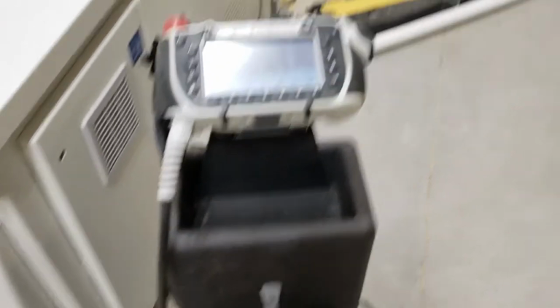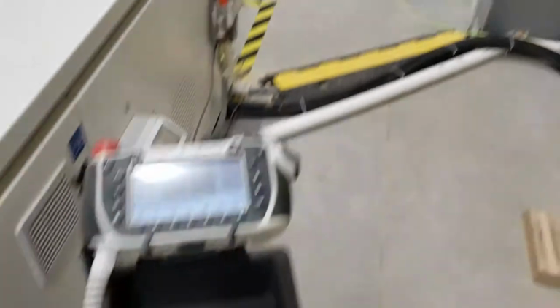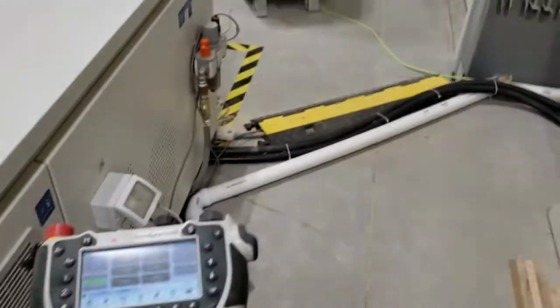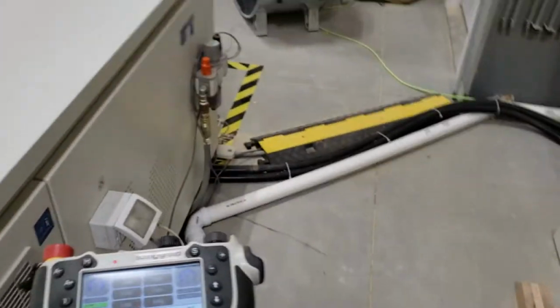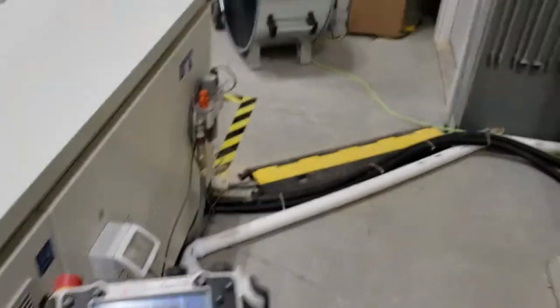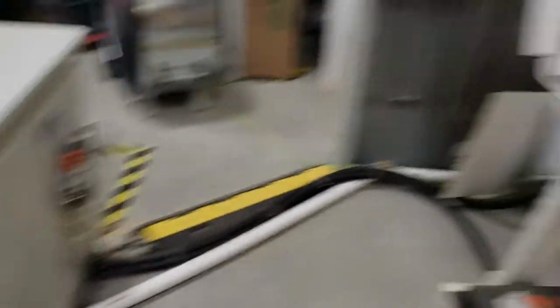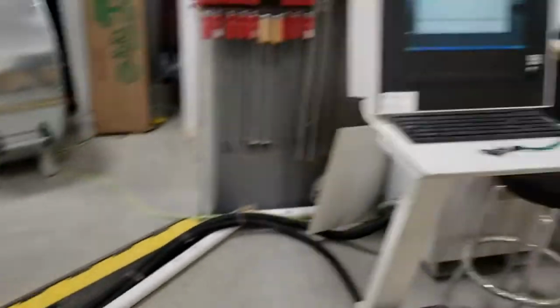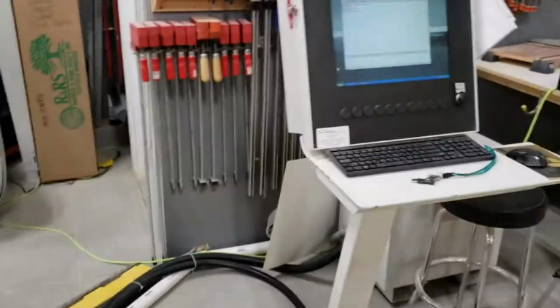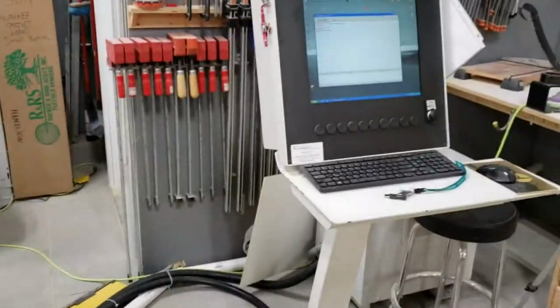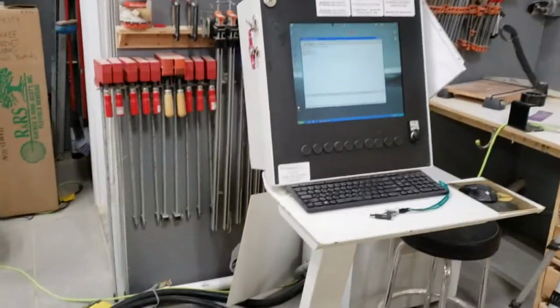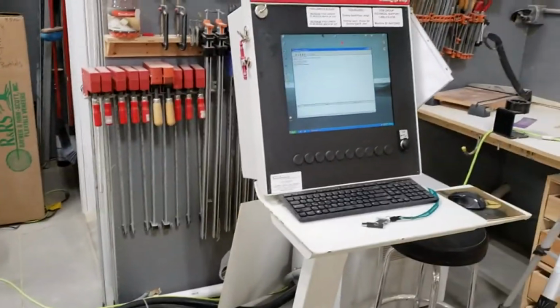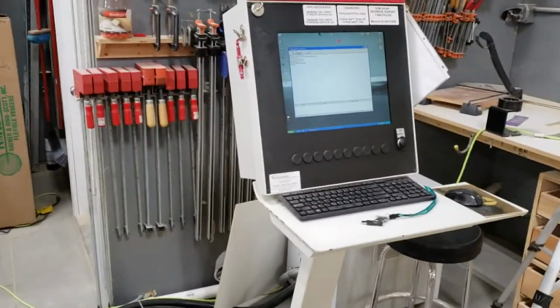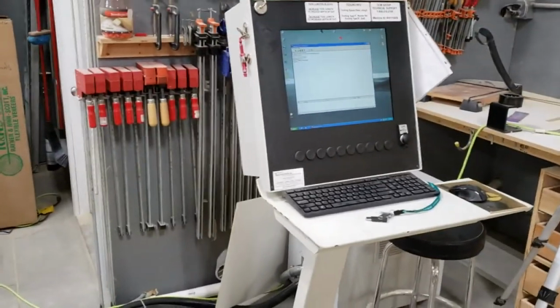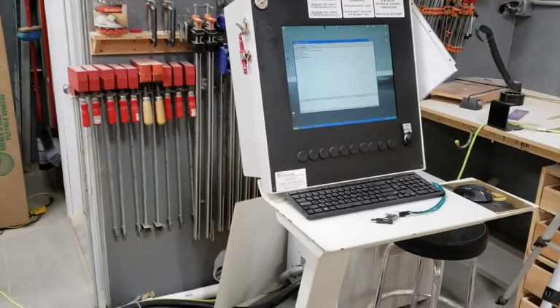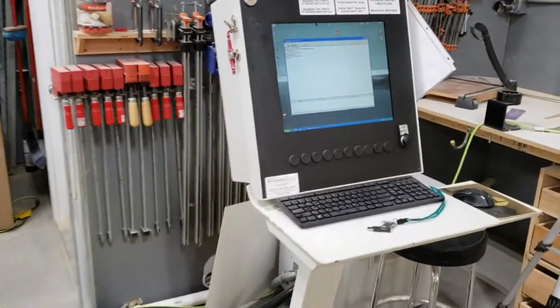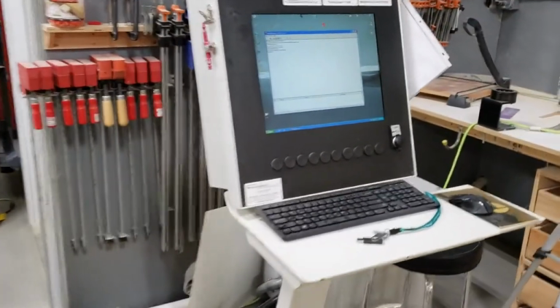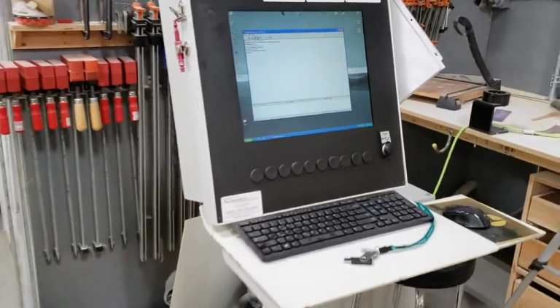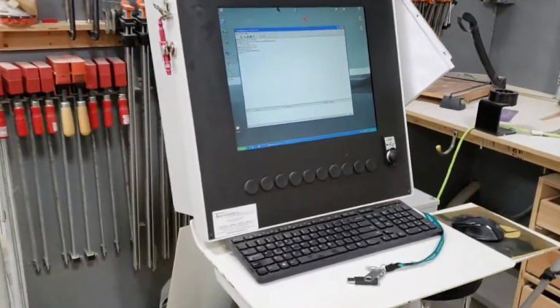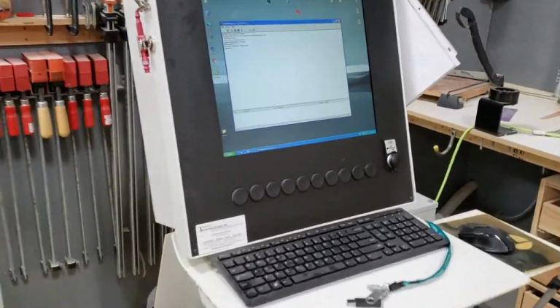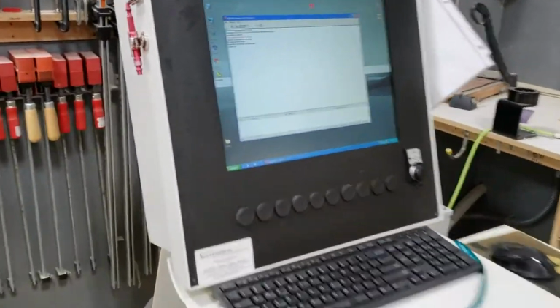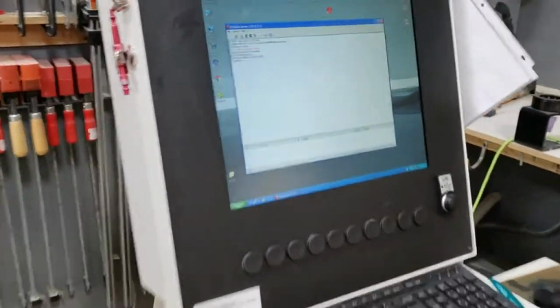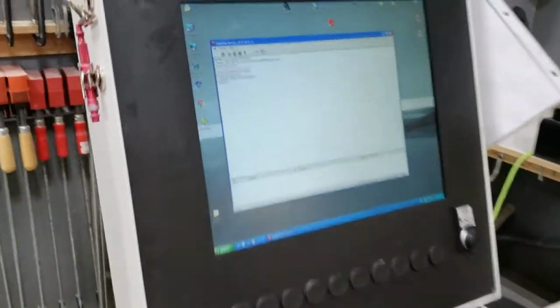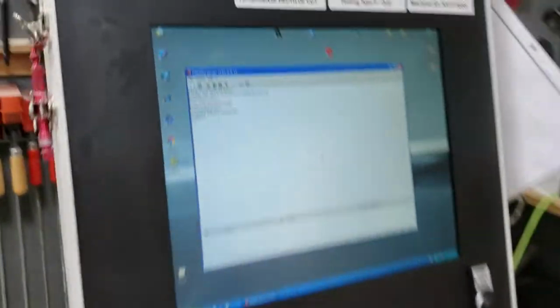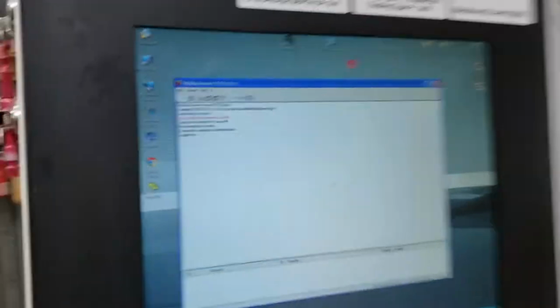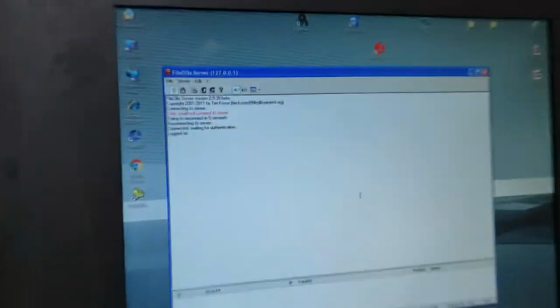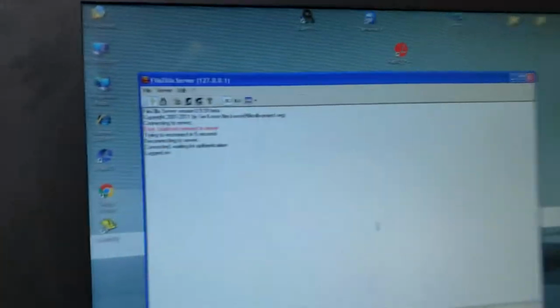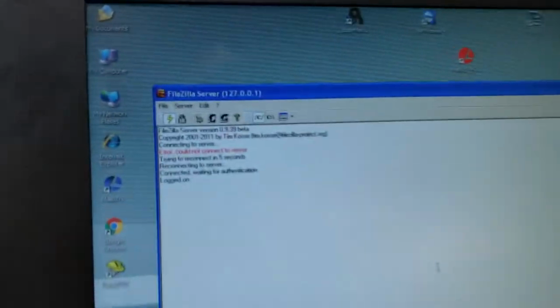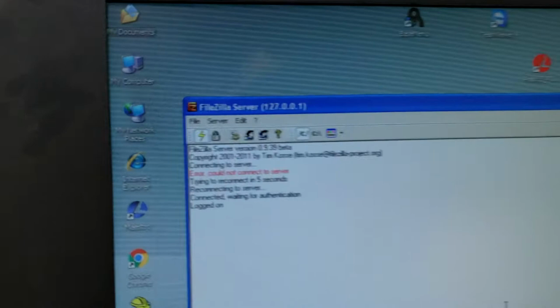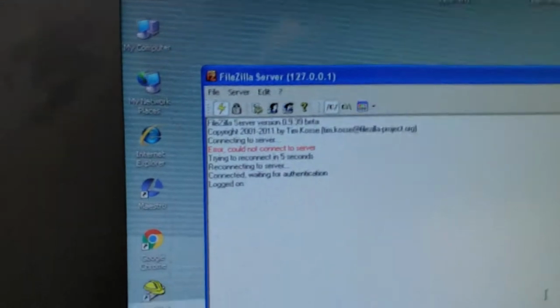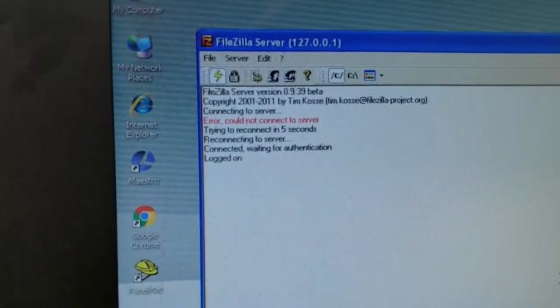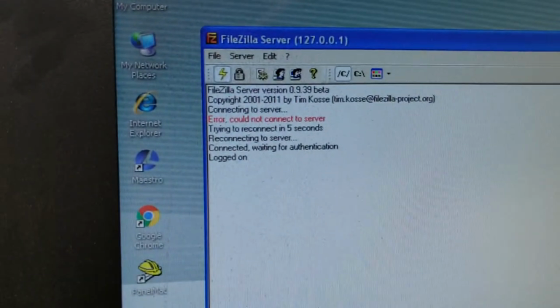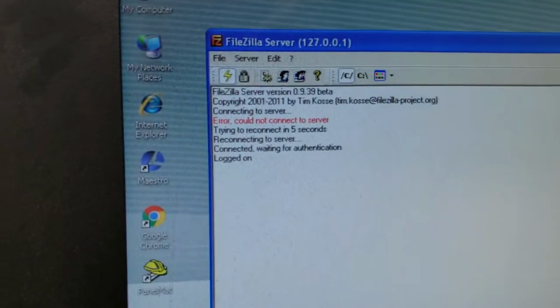Right now, everything is powered up. The computer has been brought up and the server is connected.